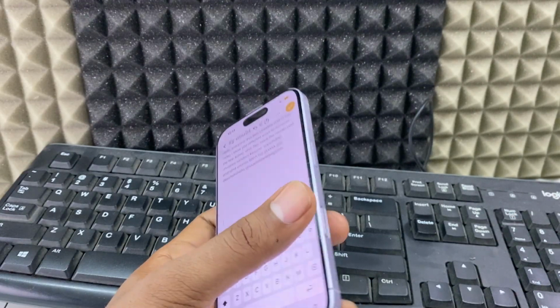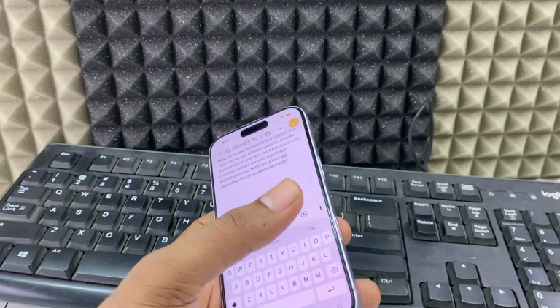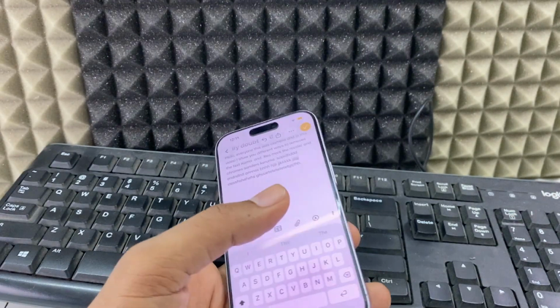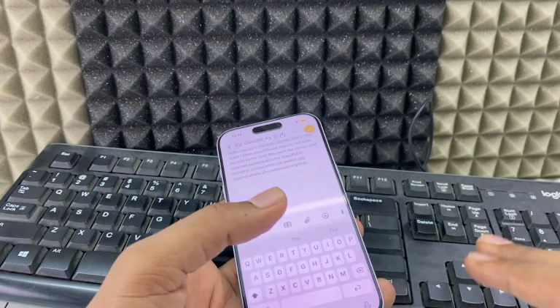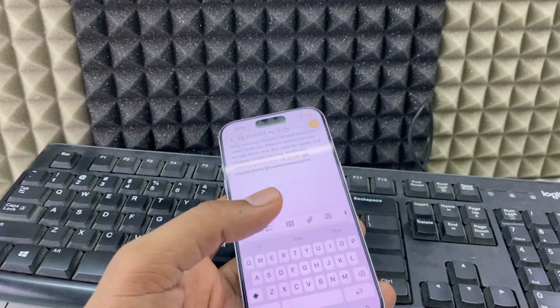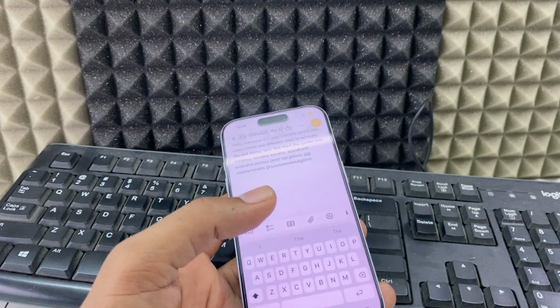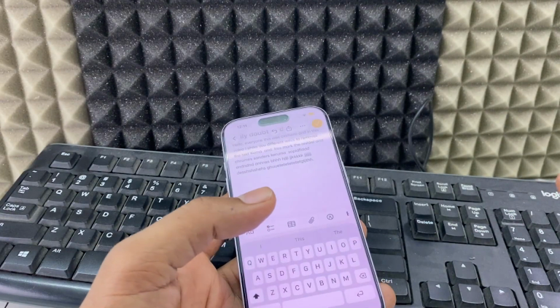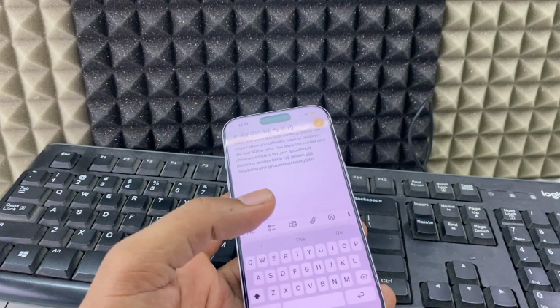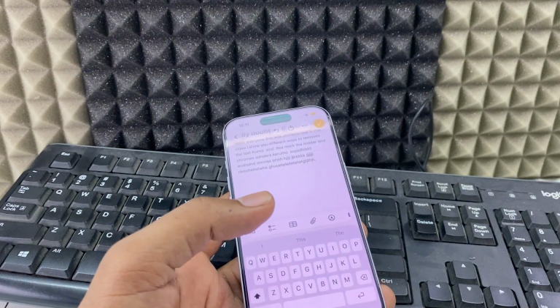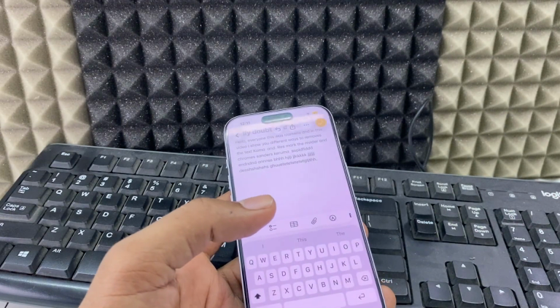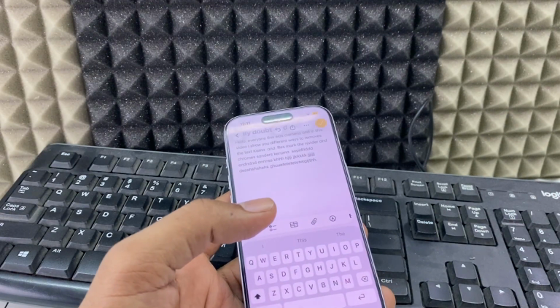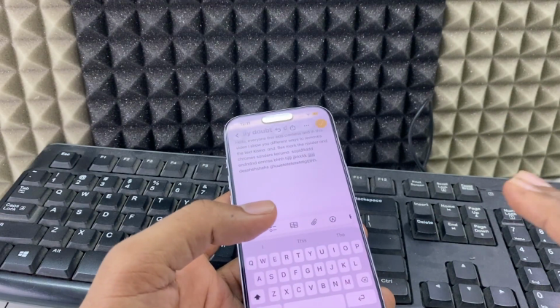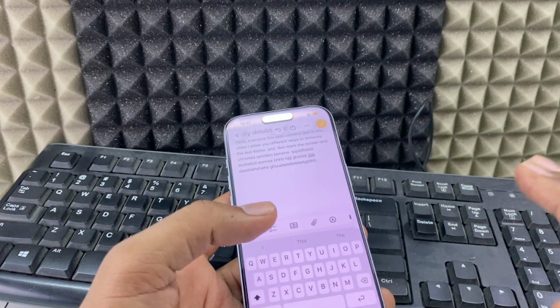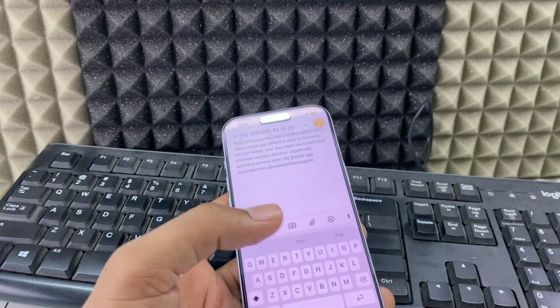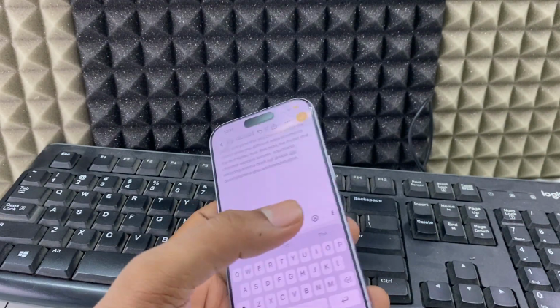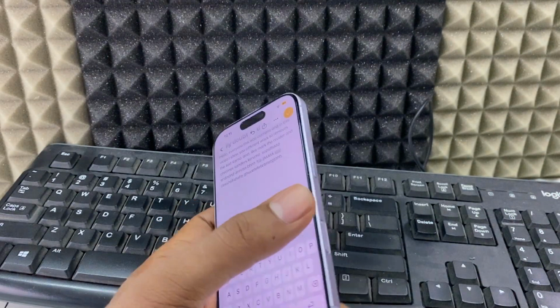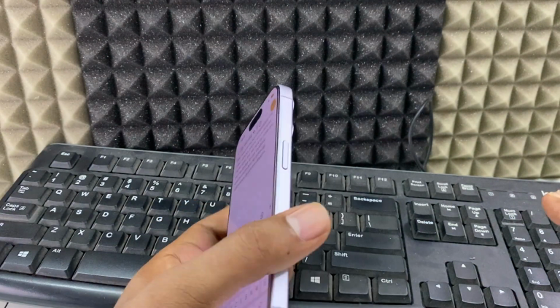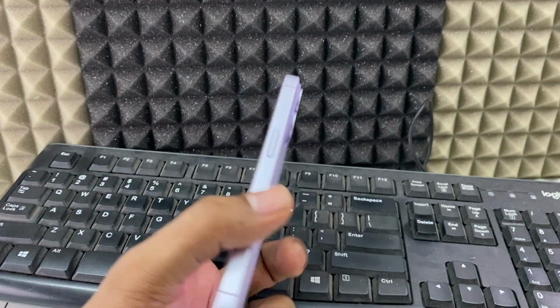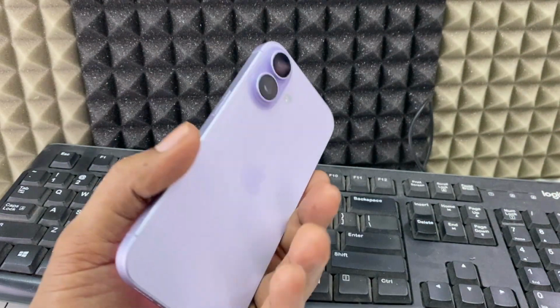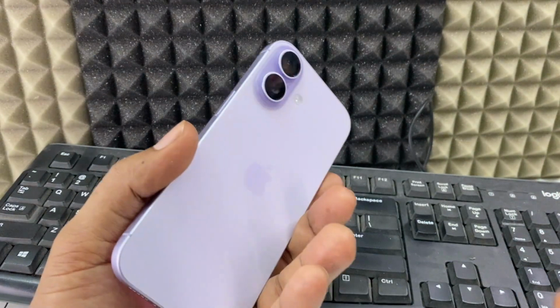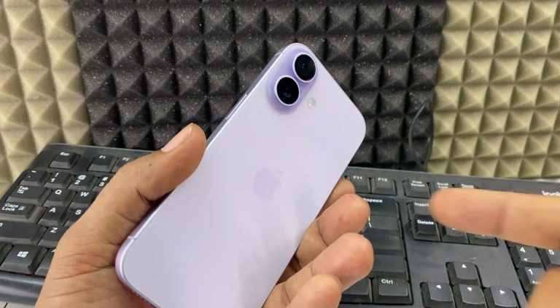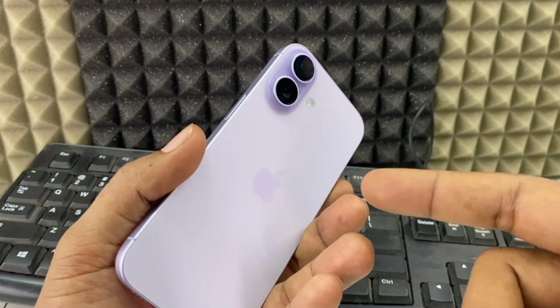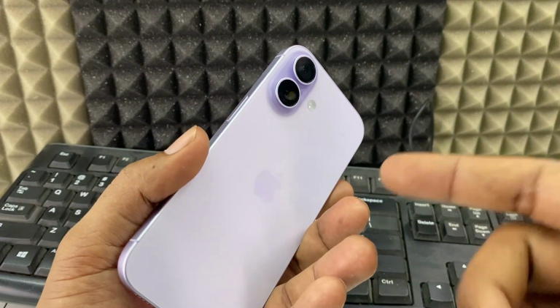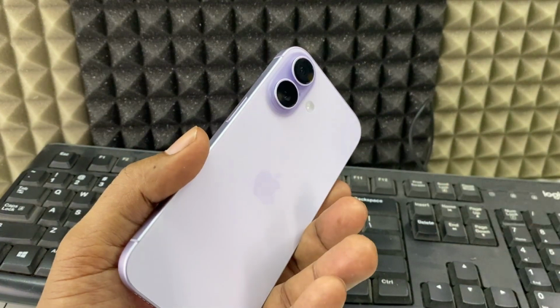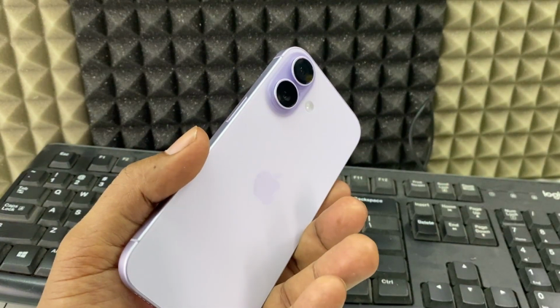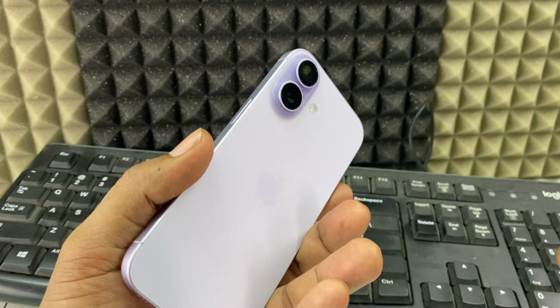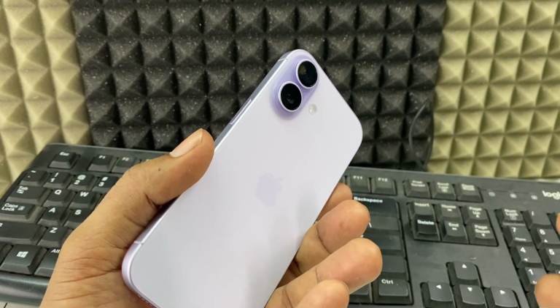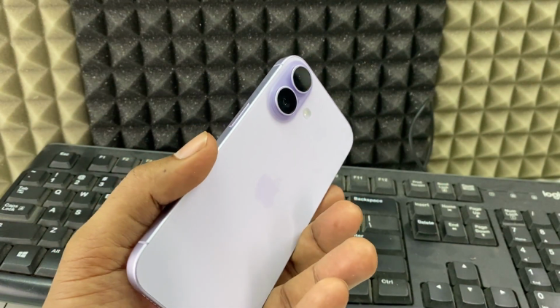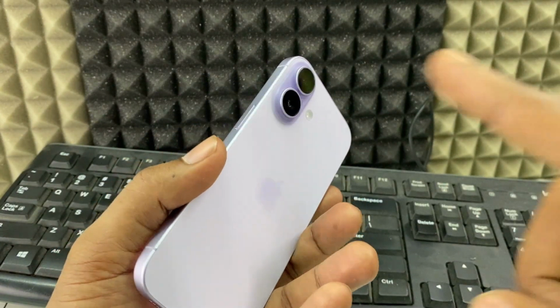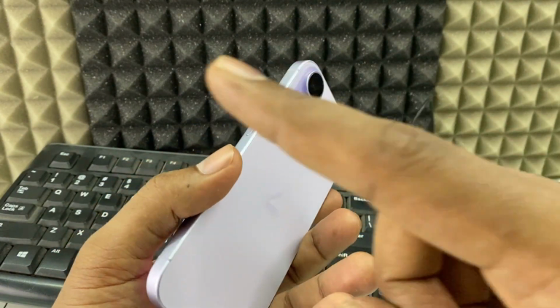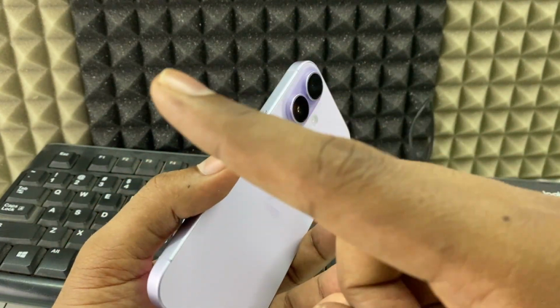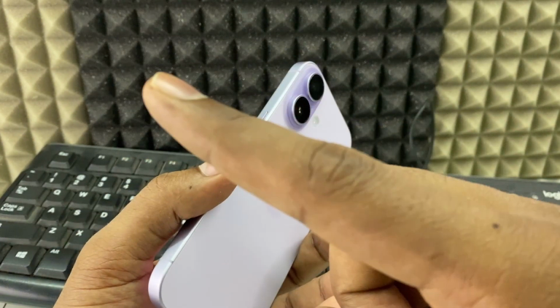This is how you connect a mouse and keyboard to your iPhone 17 or 17 Pro Max. If you want to know more, watch these videos about the iPhone 17 and 17 Pro Max.